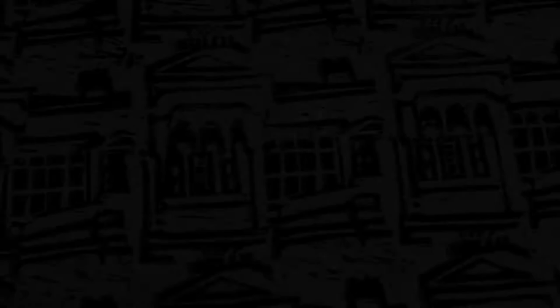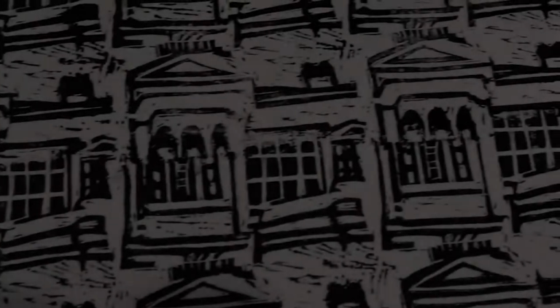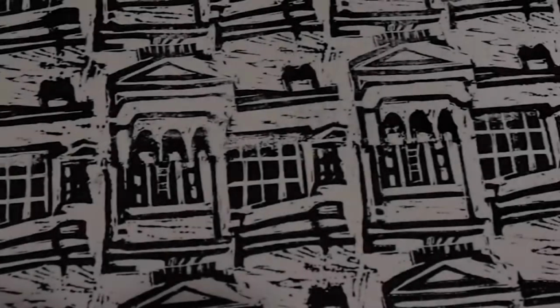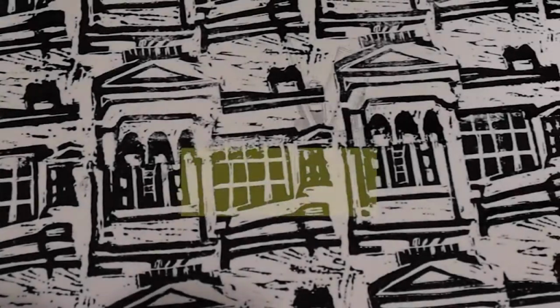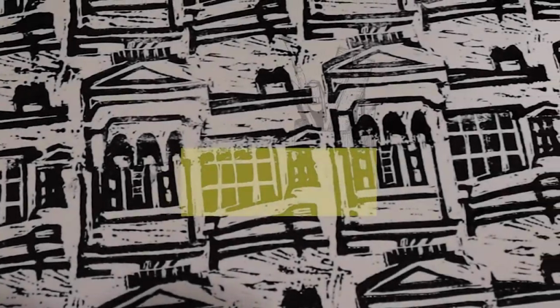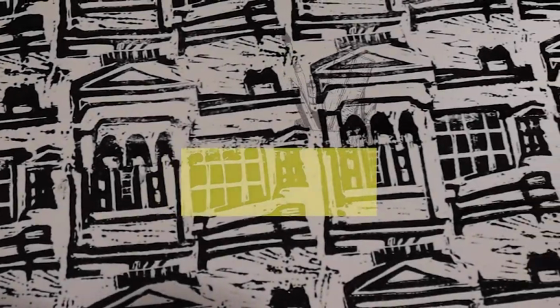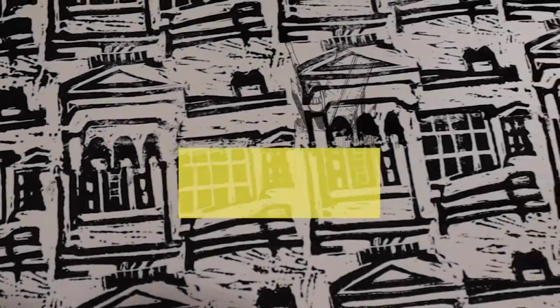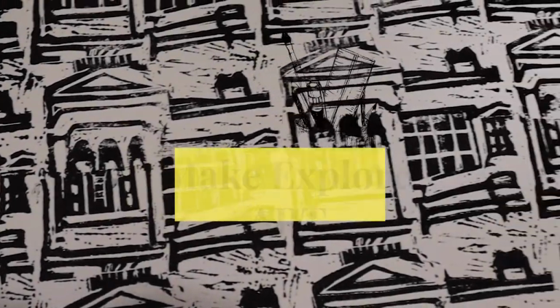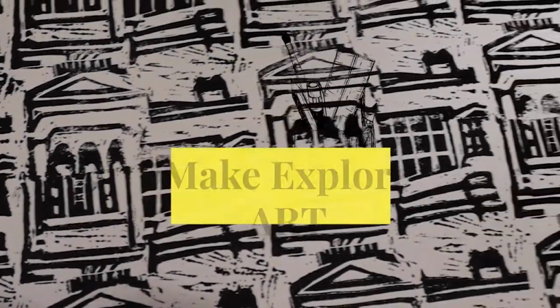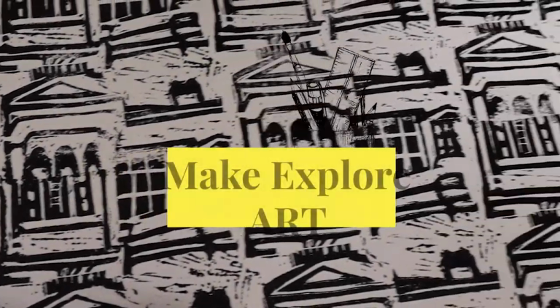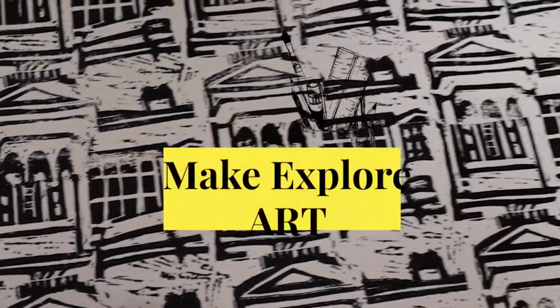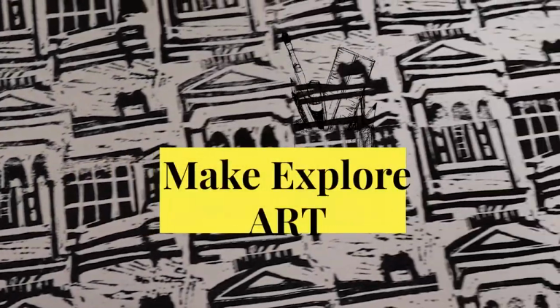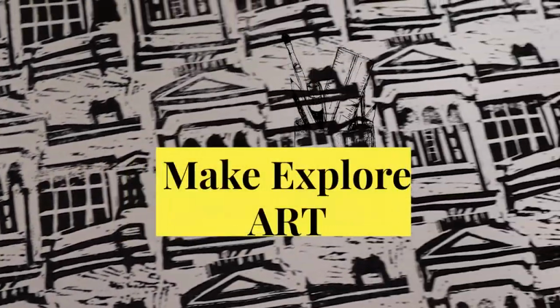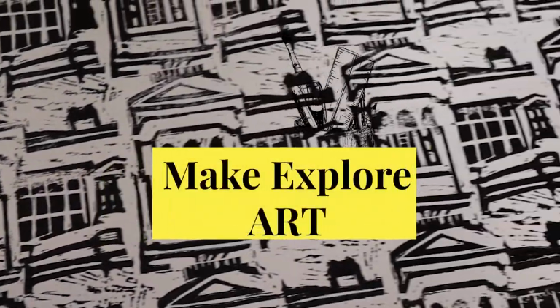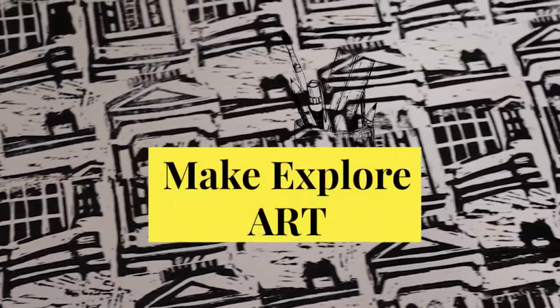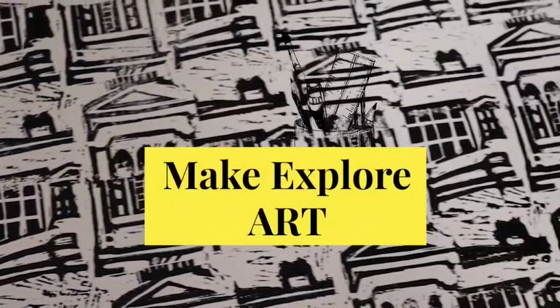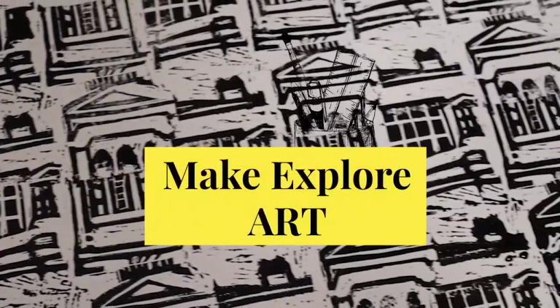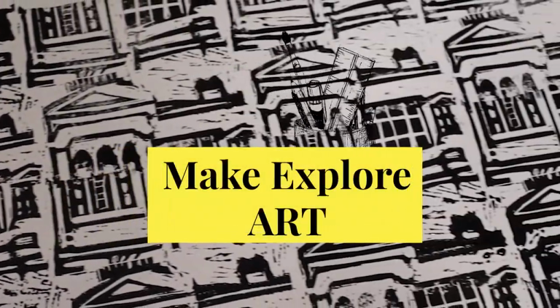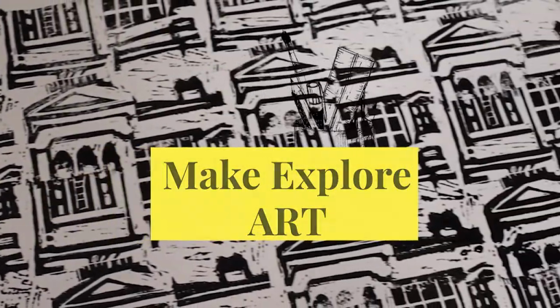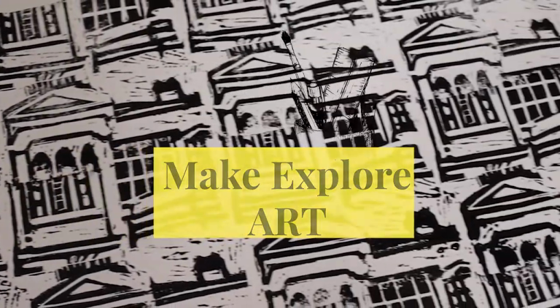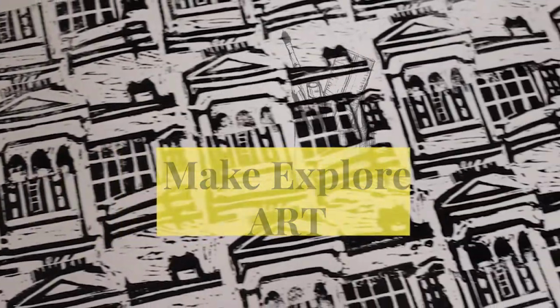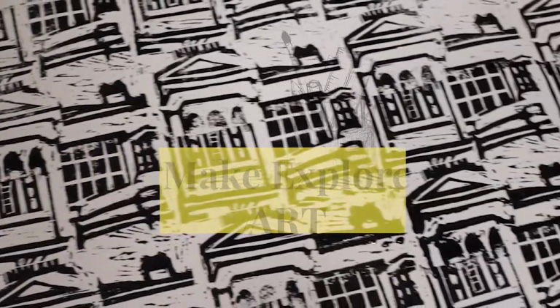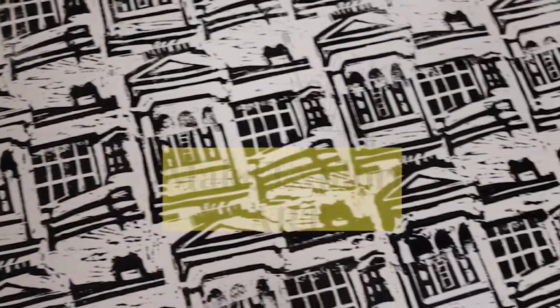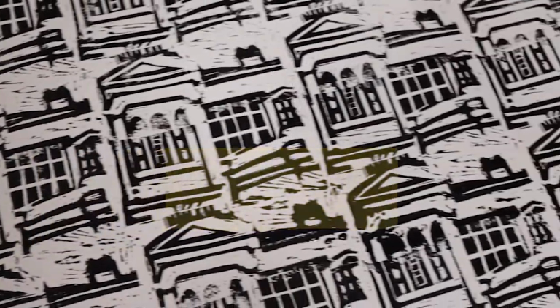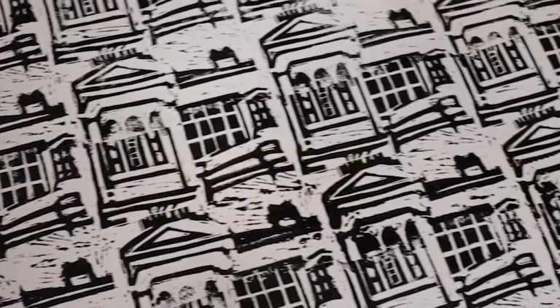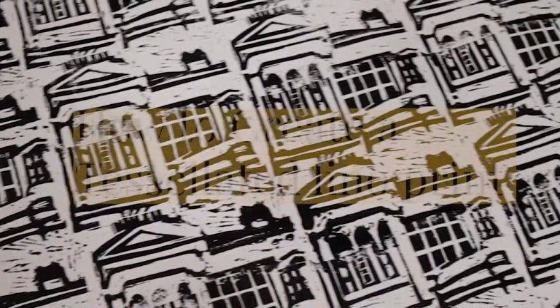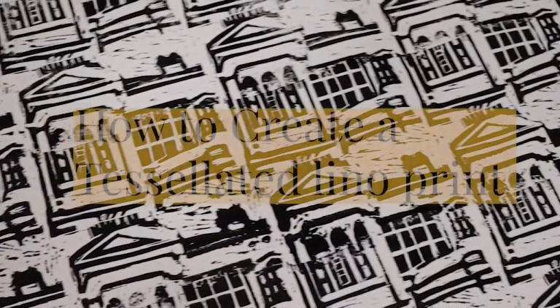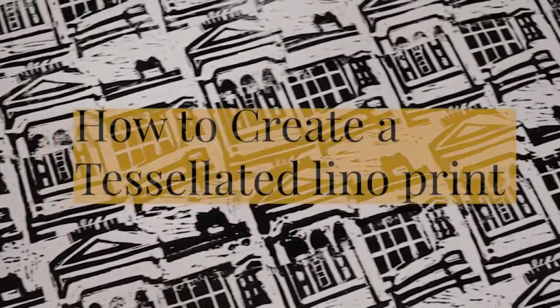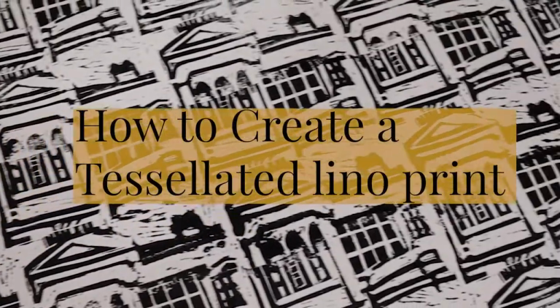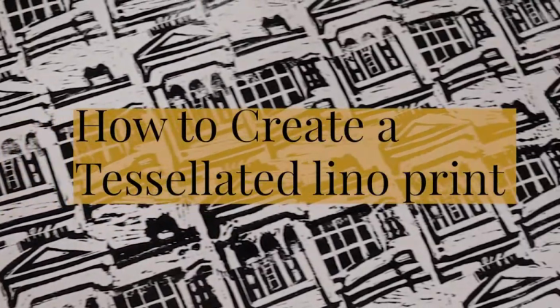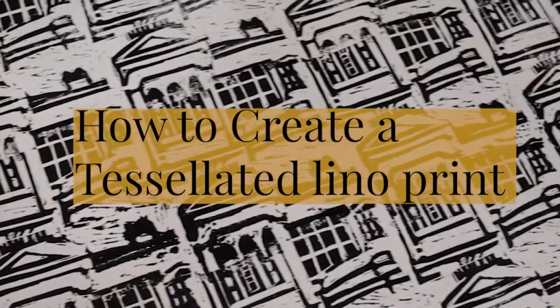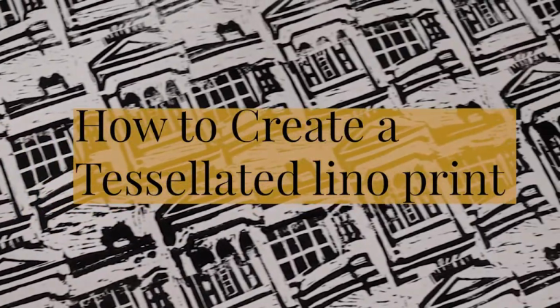Hello and welcome to Make Explore Art. Today we're going to create a tessellated lino print.